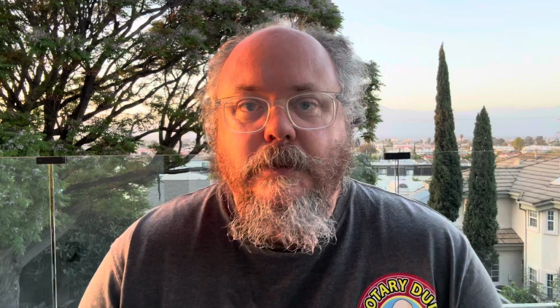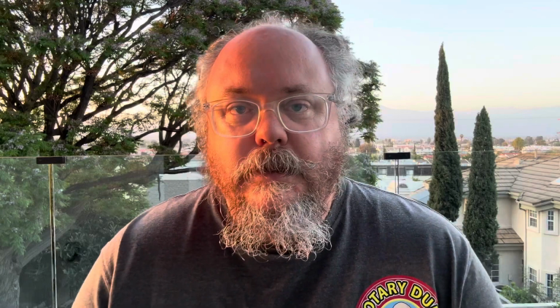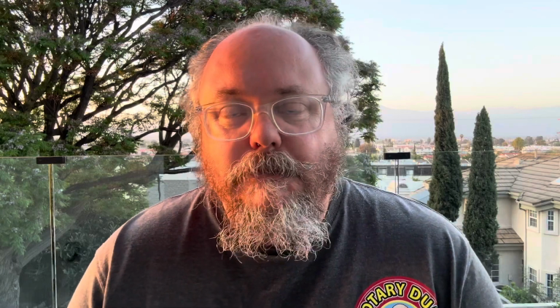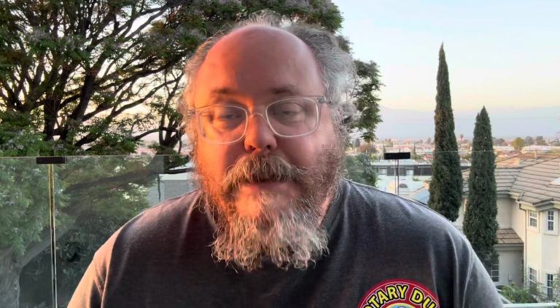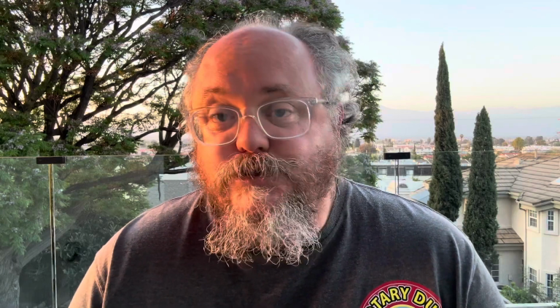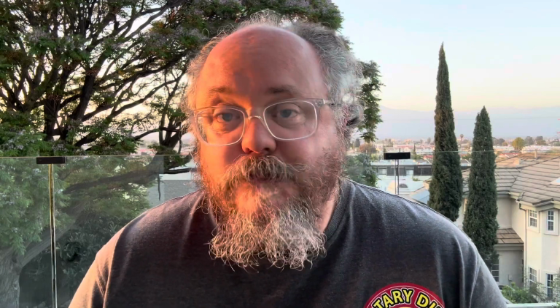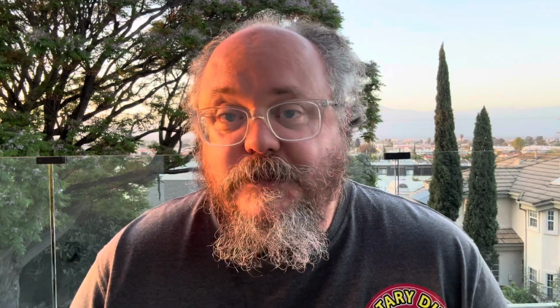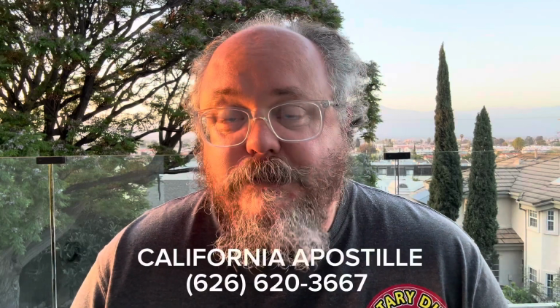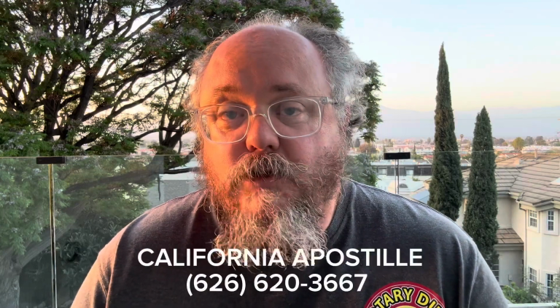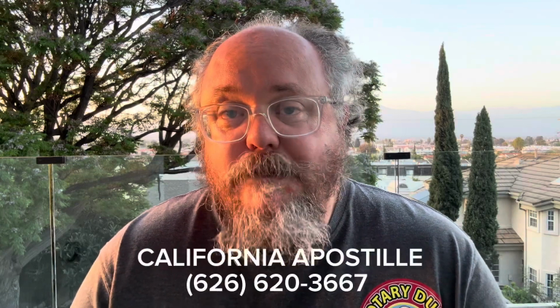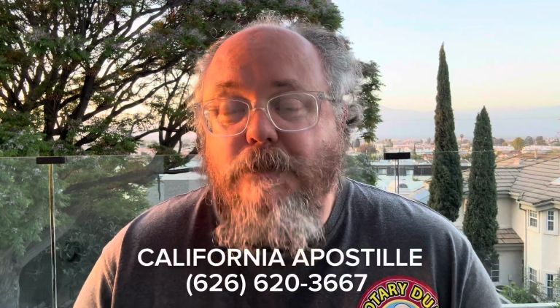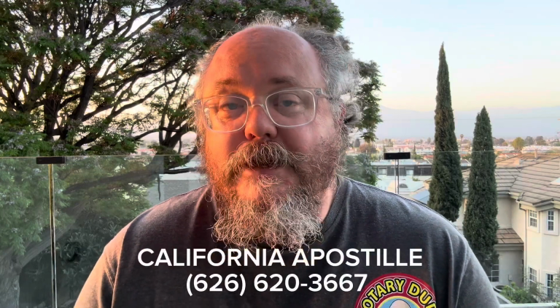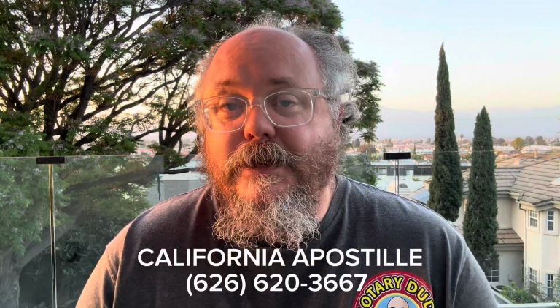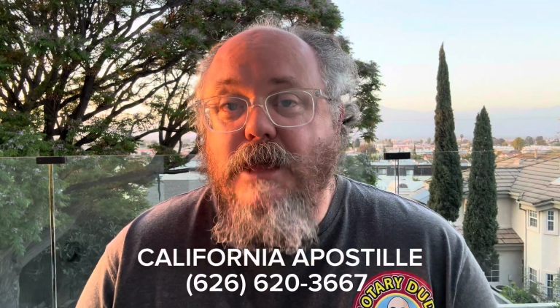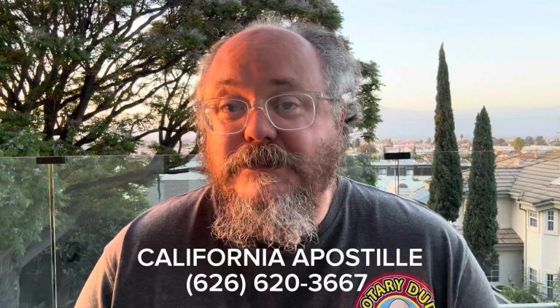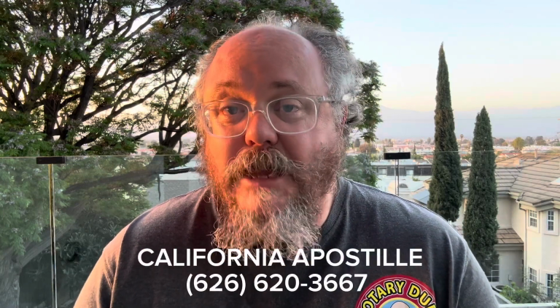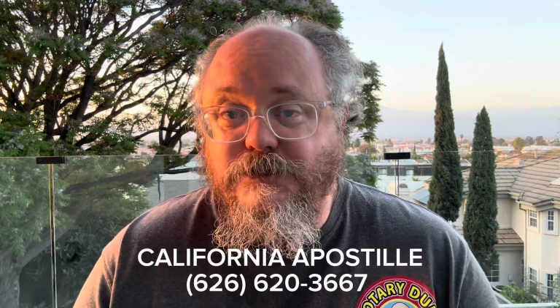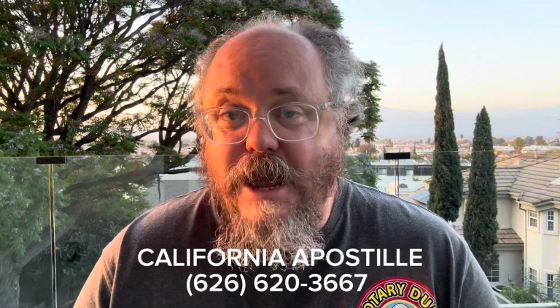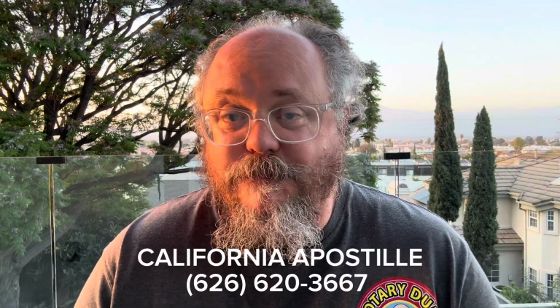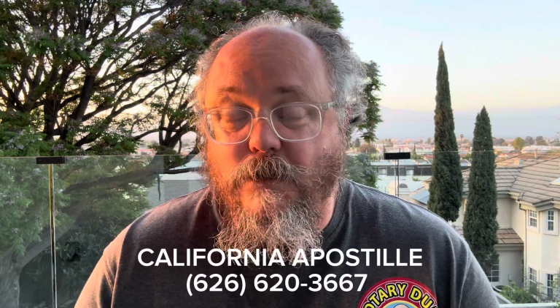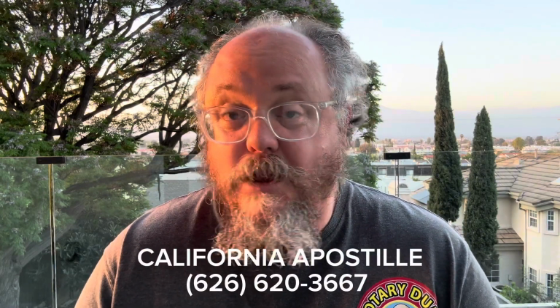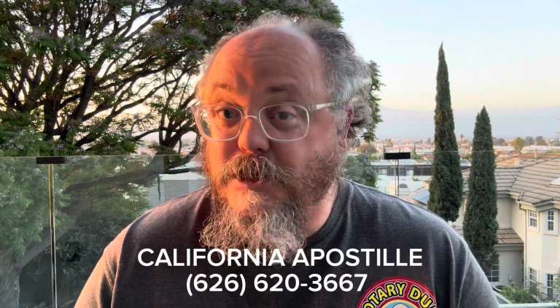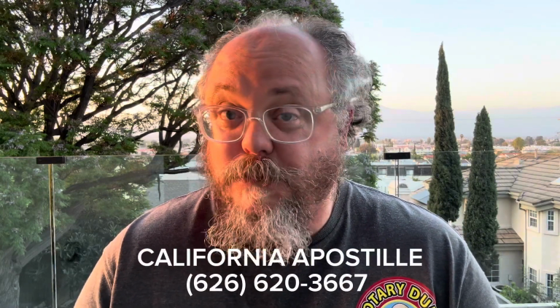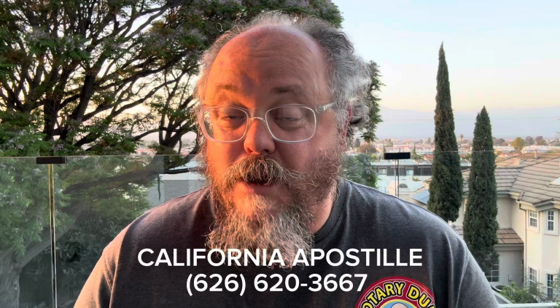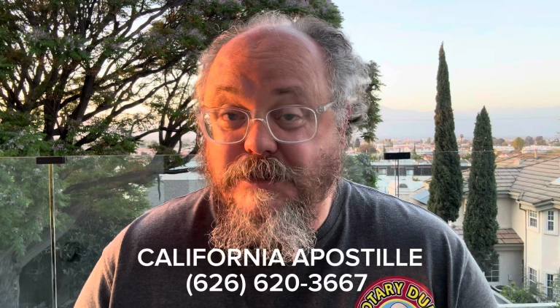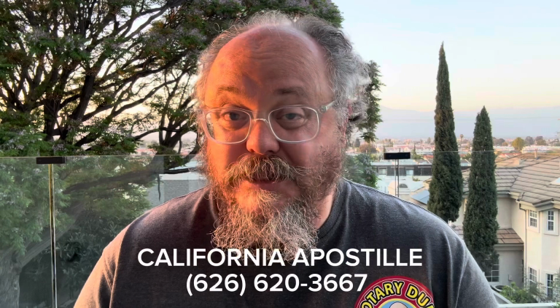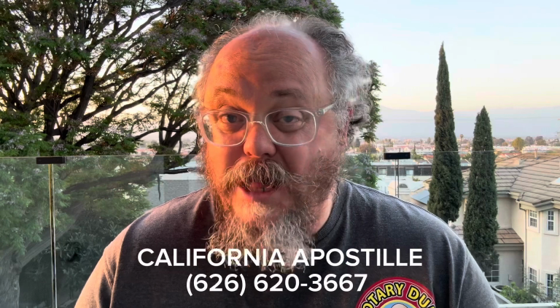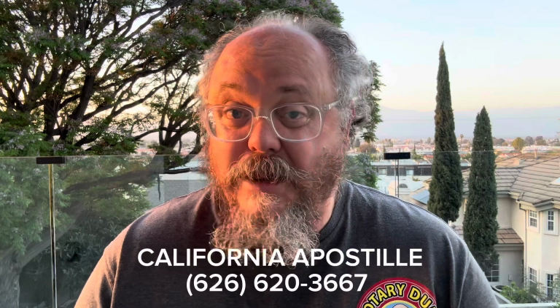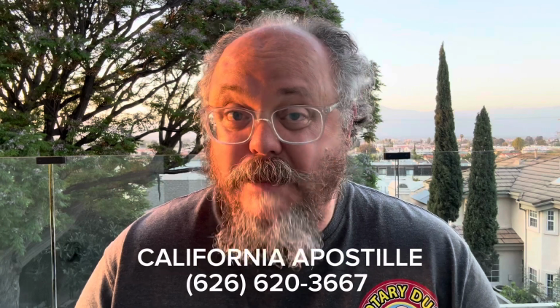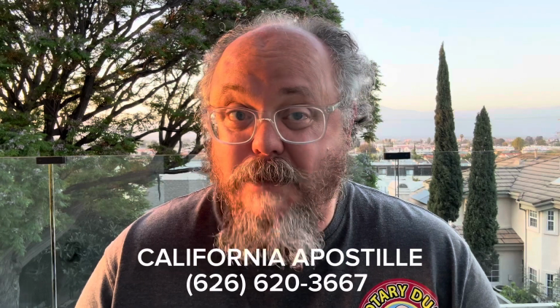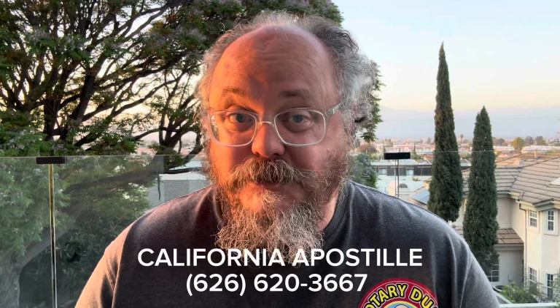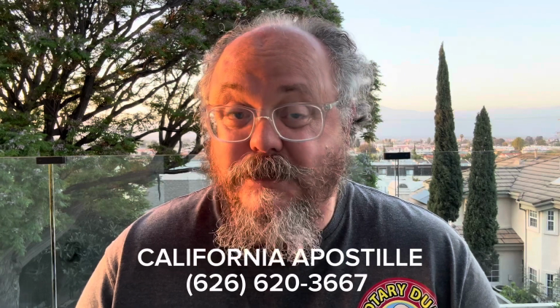My name is Rufus. I'm a notary public in Los Angeles, California. I also process a lot of apostilles.